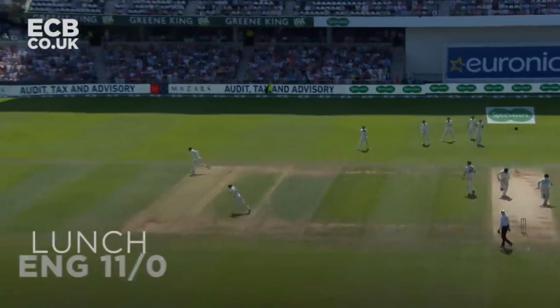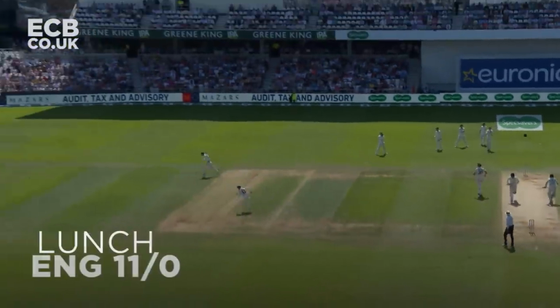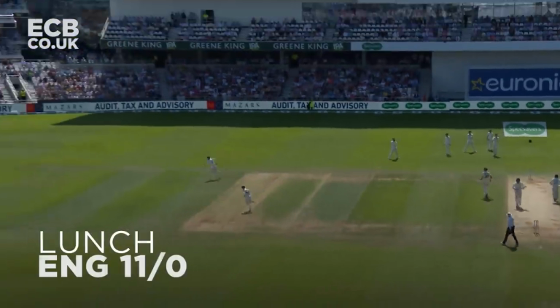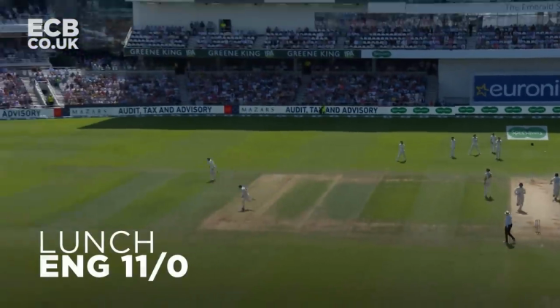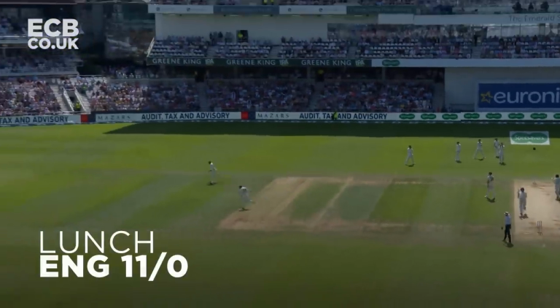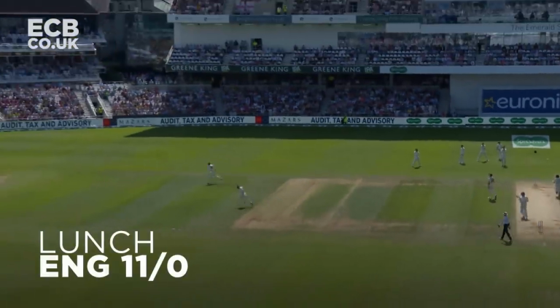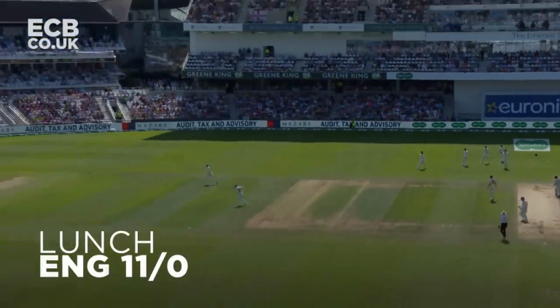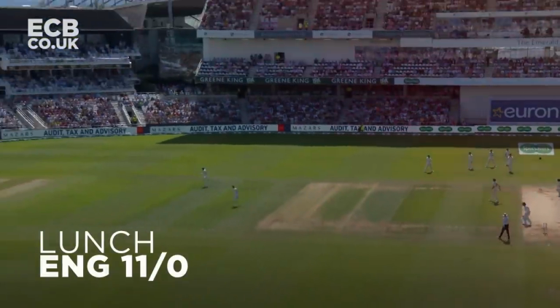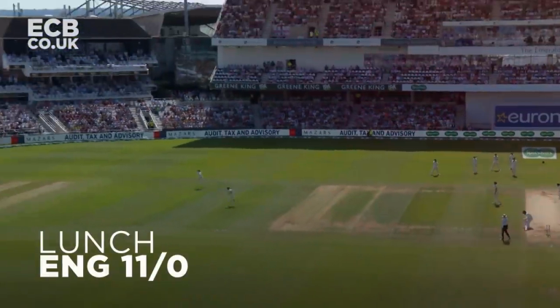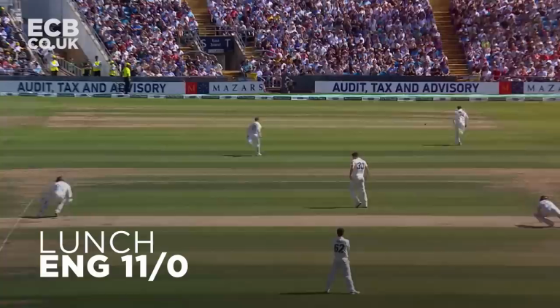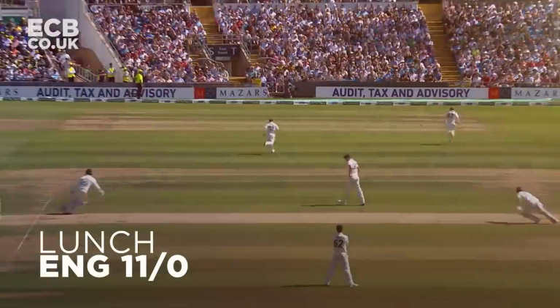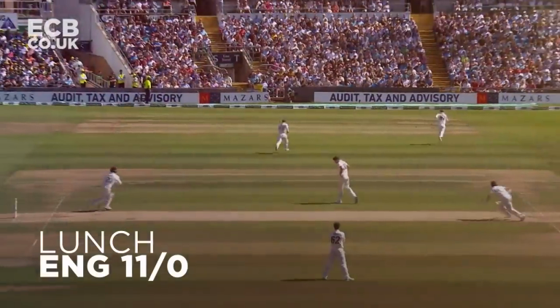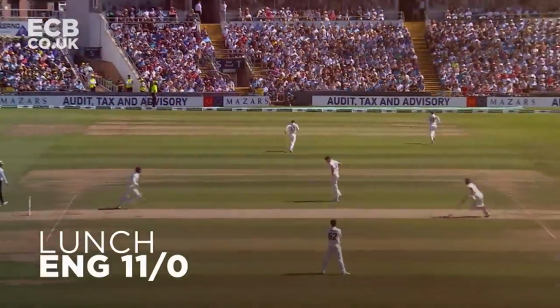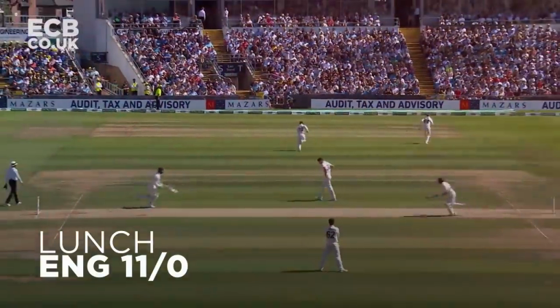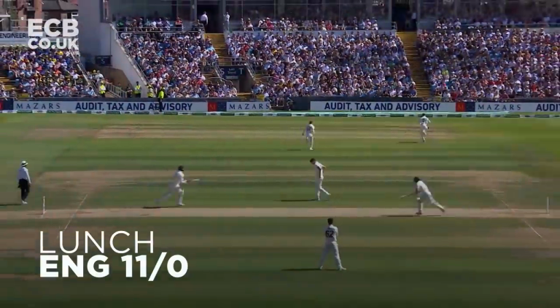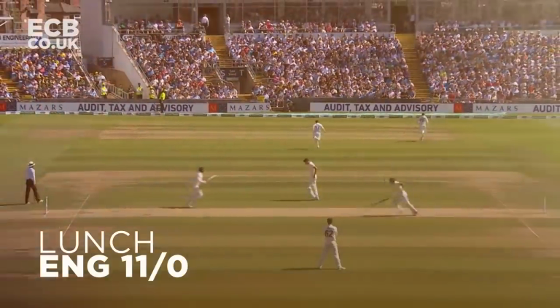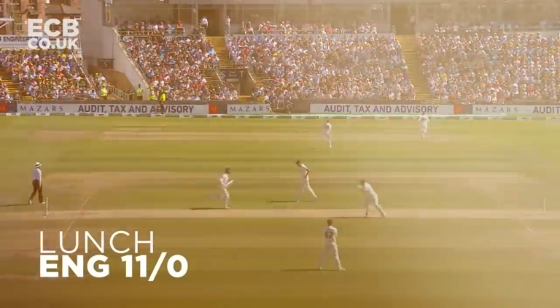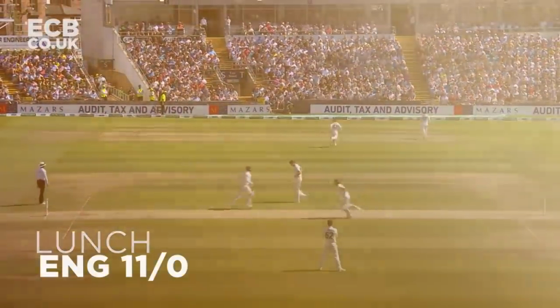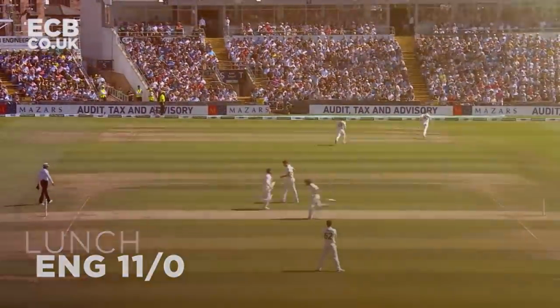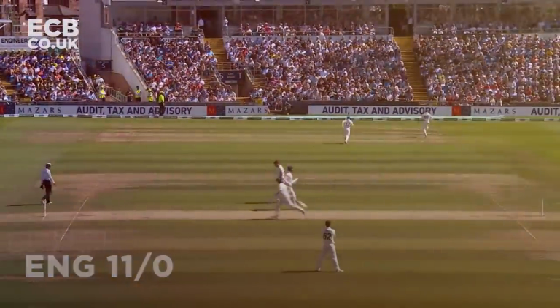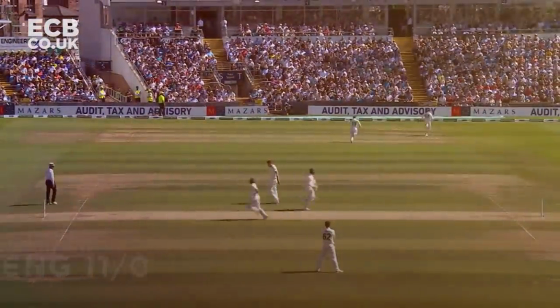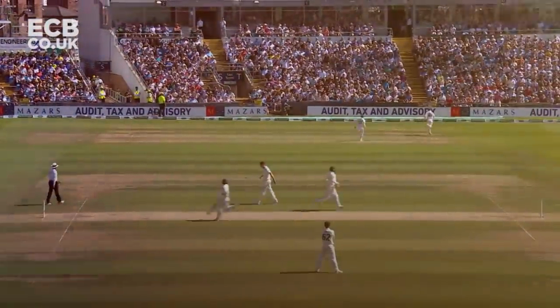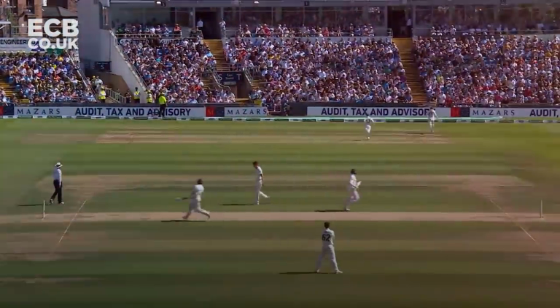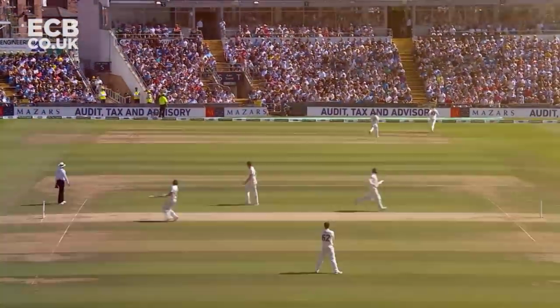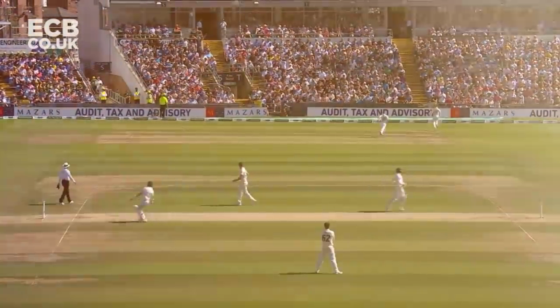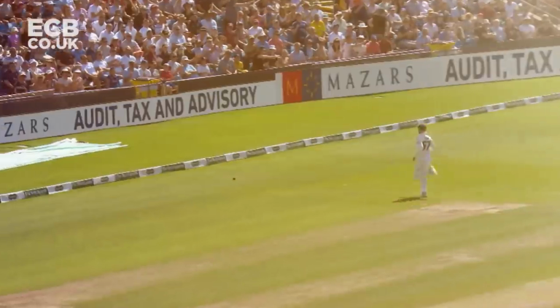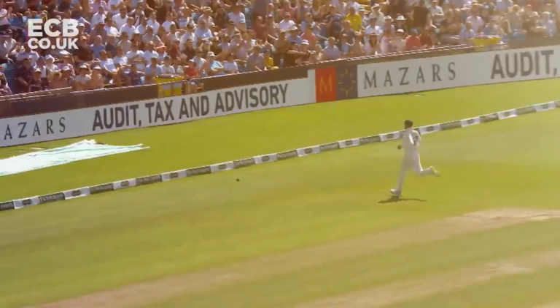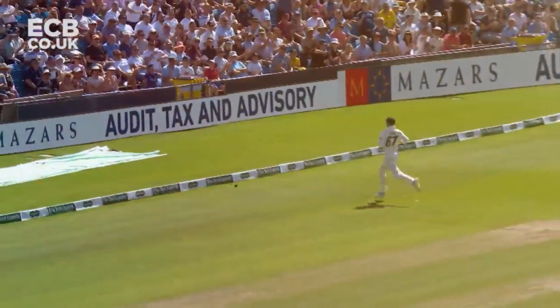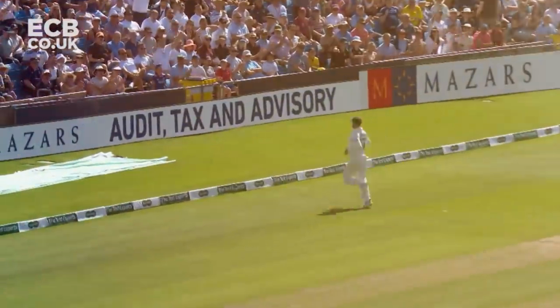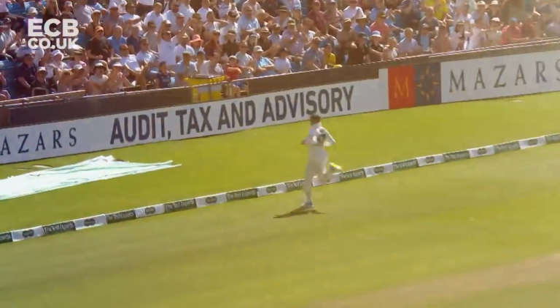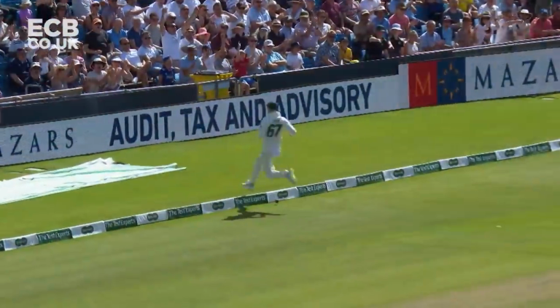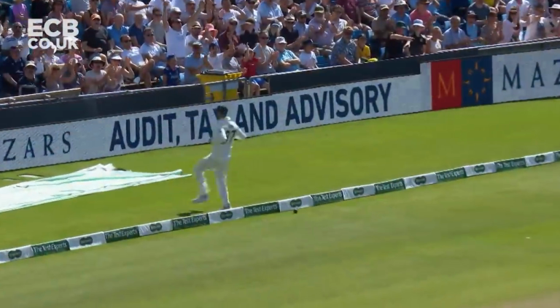A bit iffy but a piece of runs. Pretty quick this outfield — didn't get all of it but might race away. It's very quick. It's four.